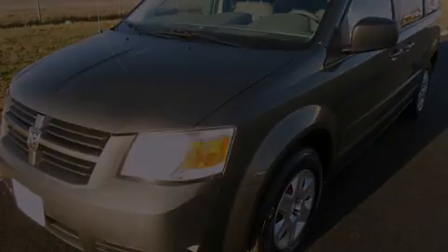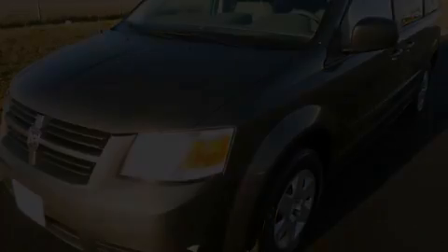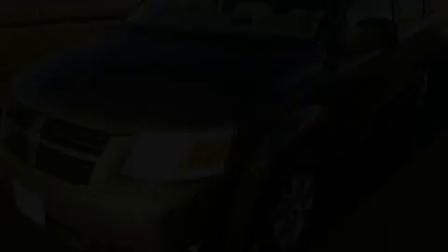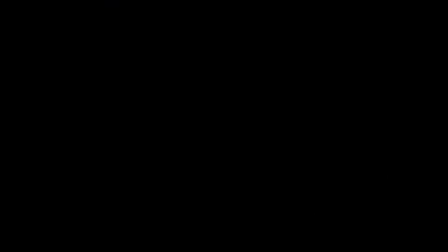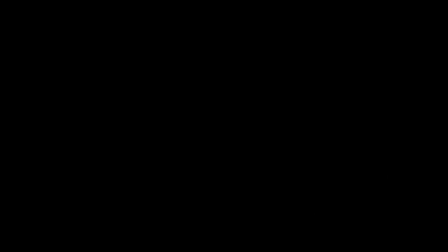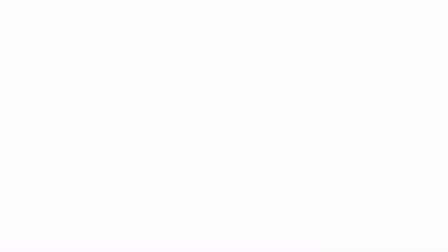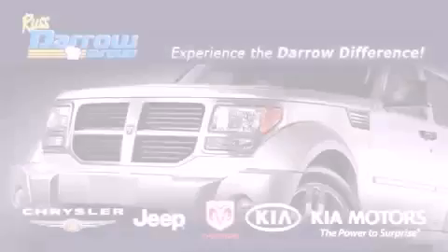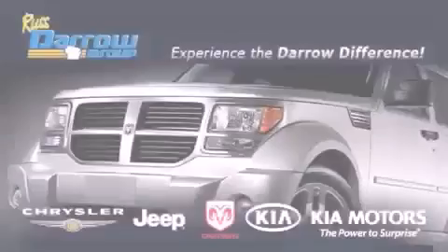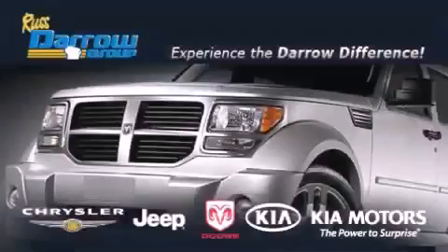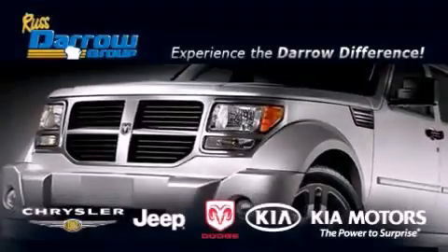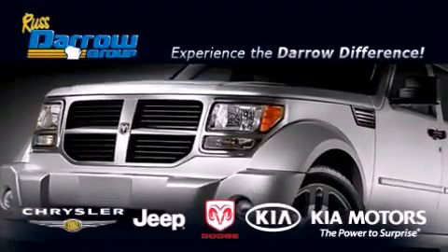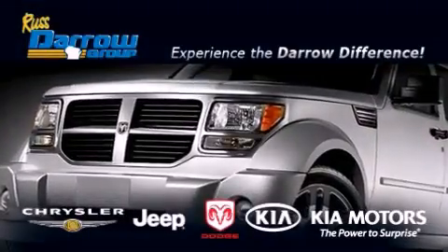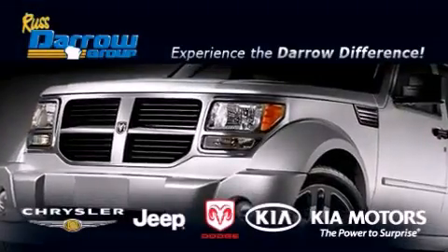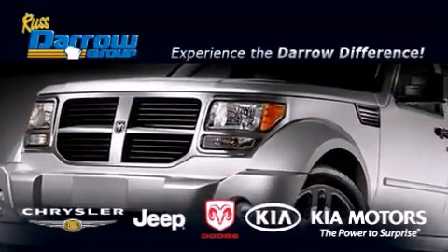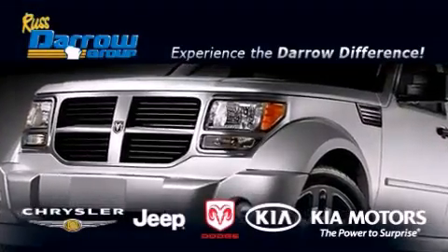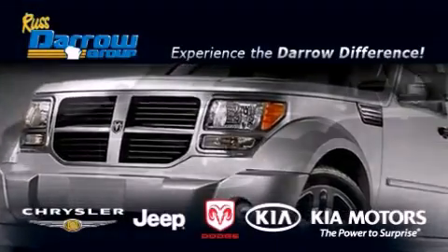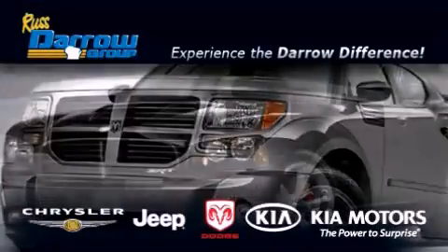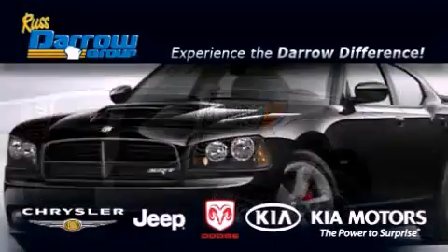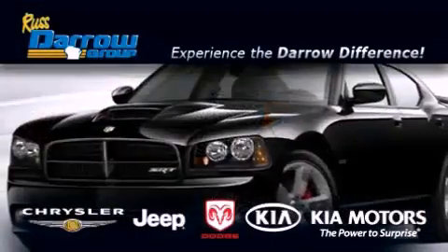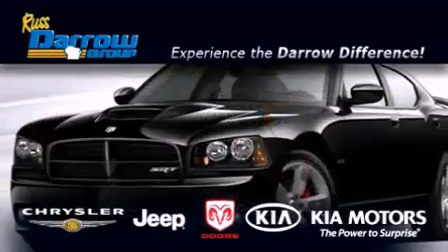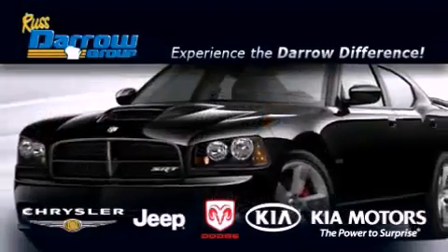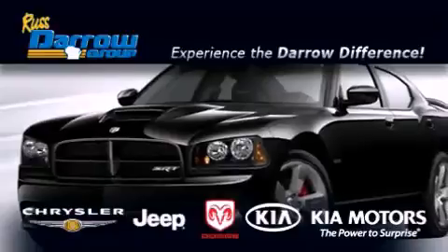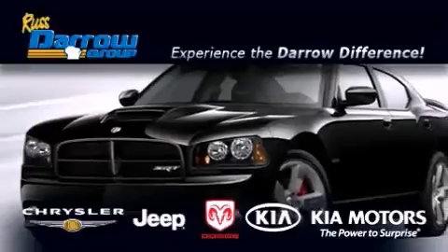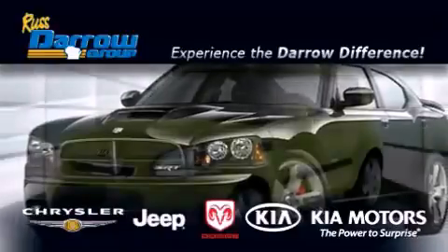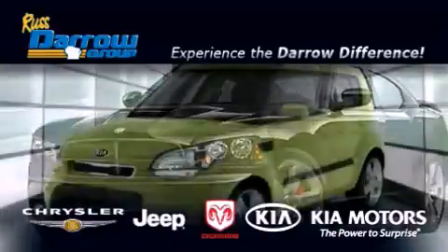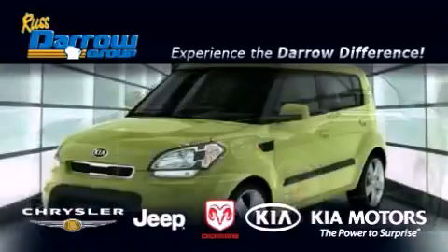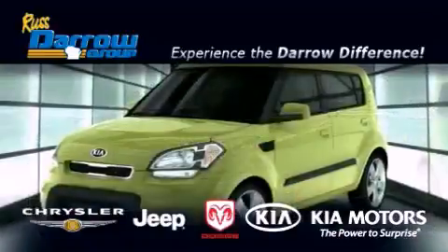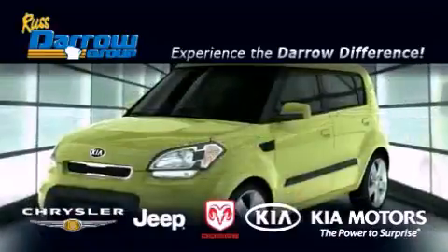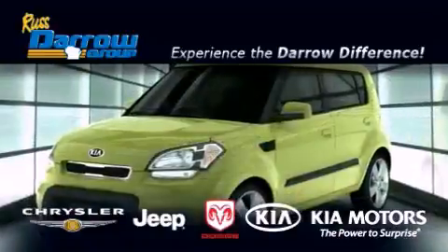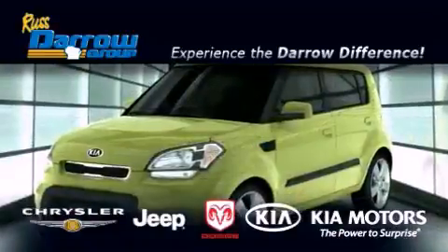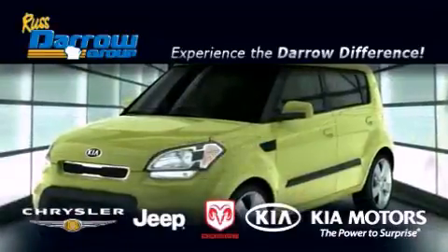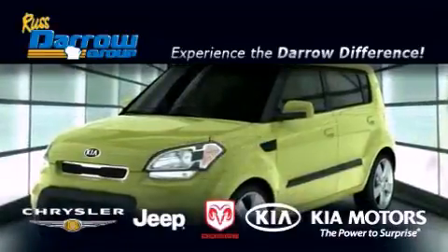Get the Daryl difference today, only at Russ Daryl Kia Chrysler Jeep Dodge Madison.